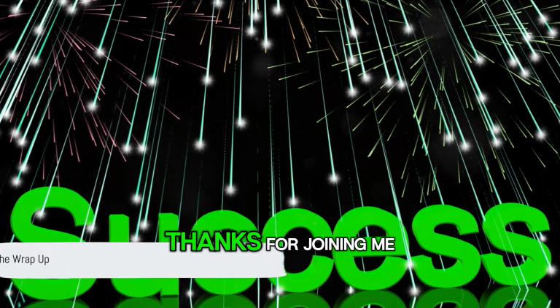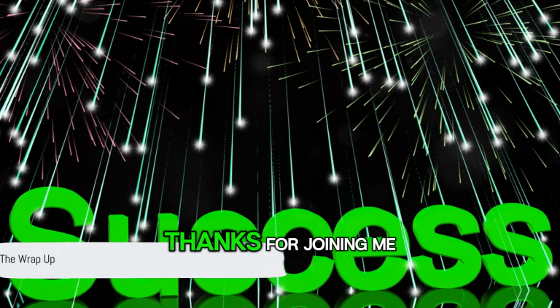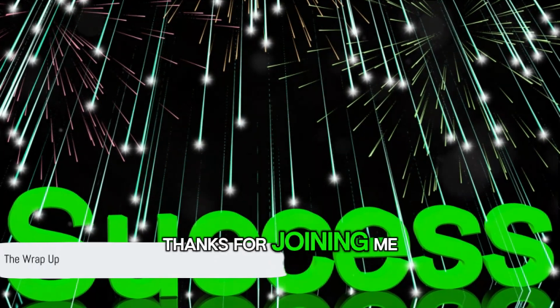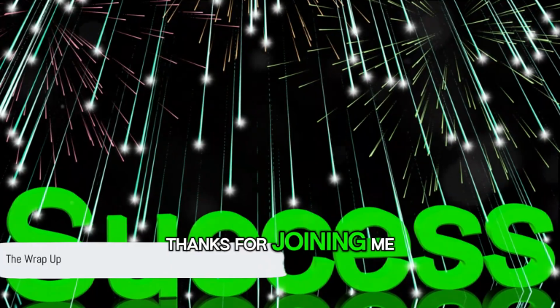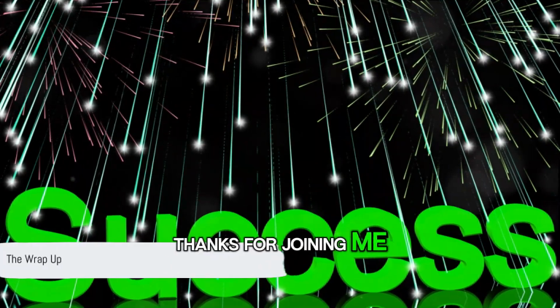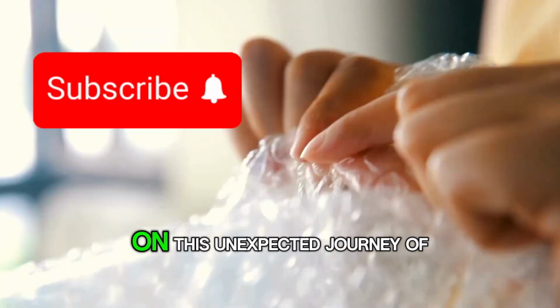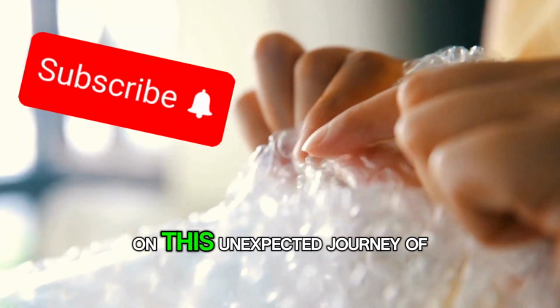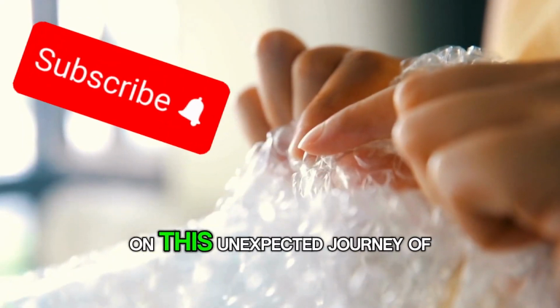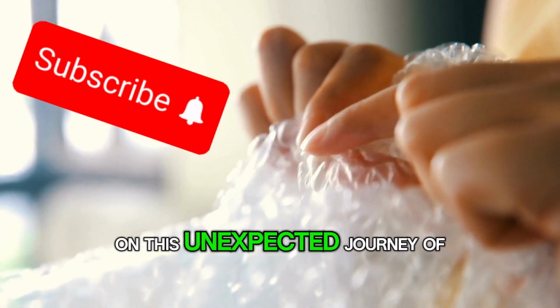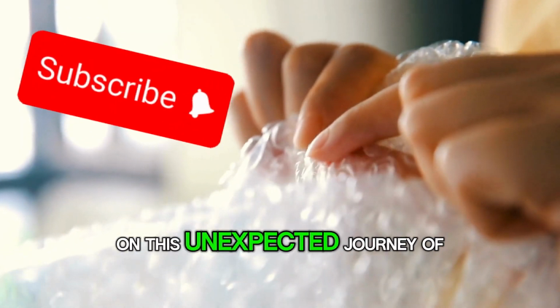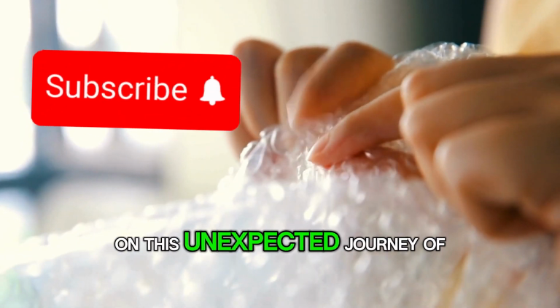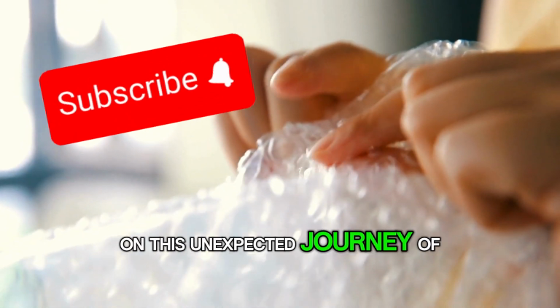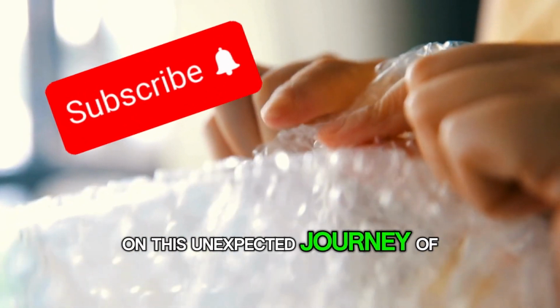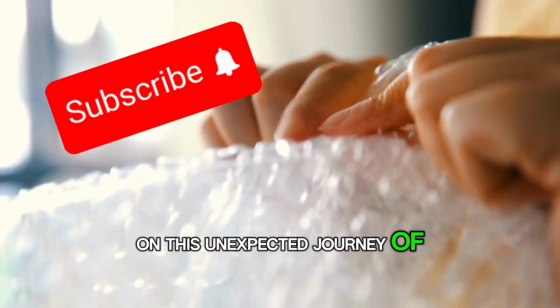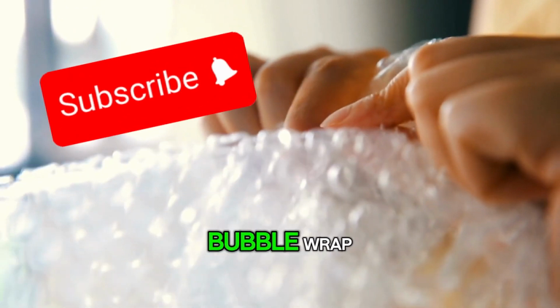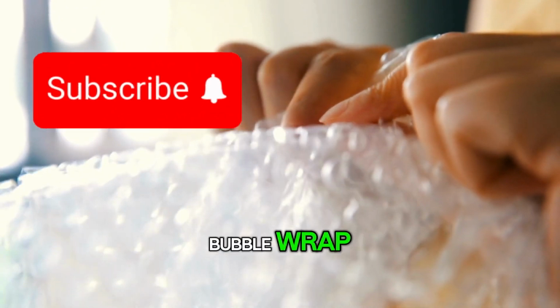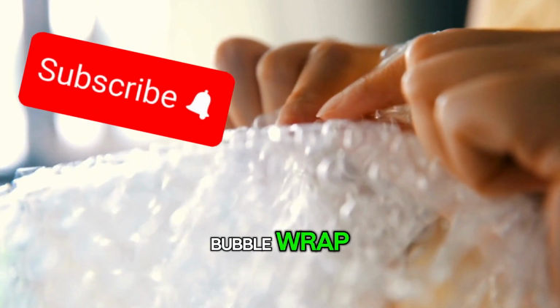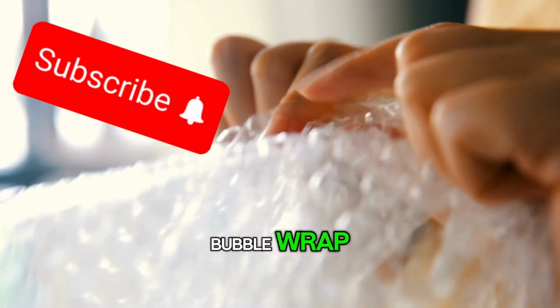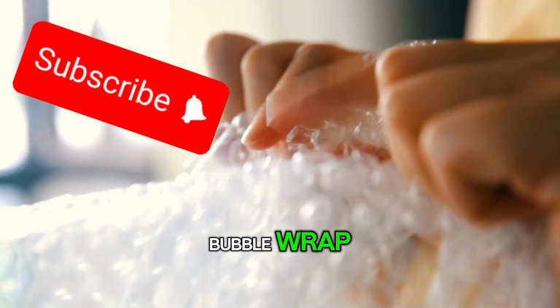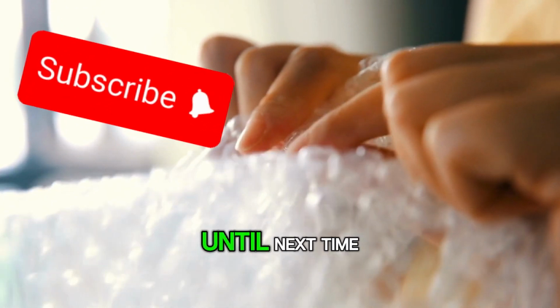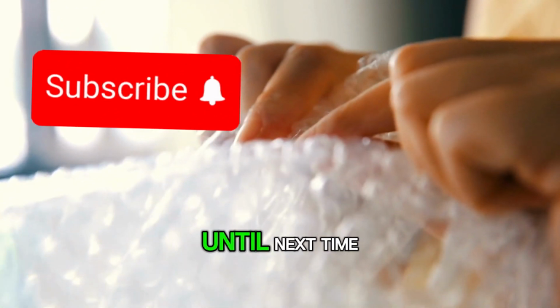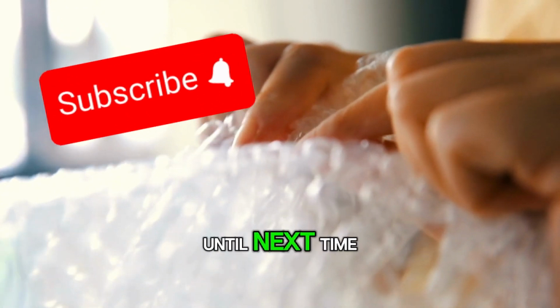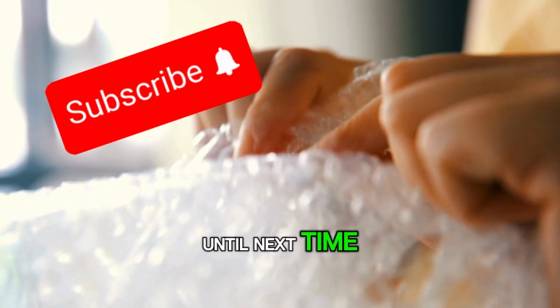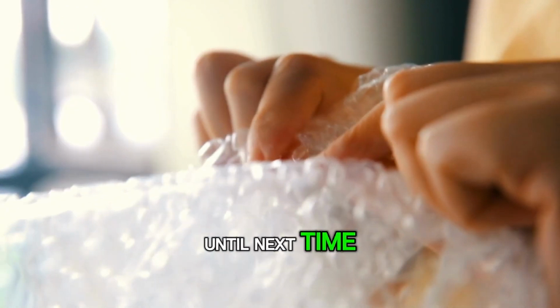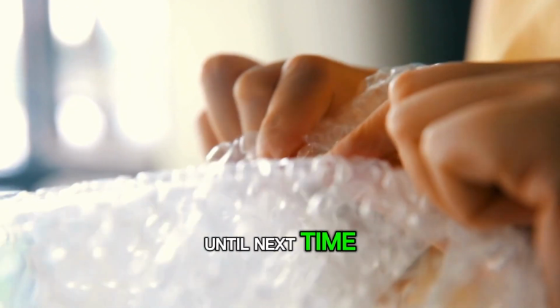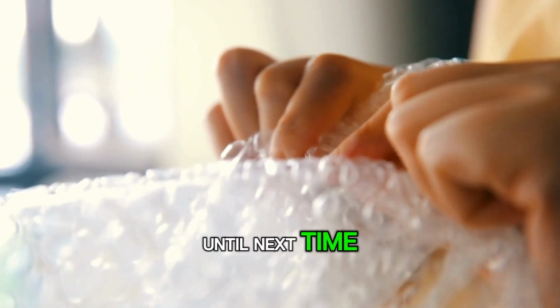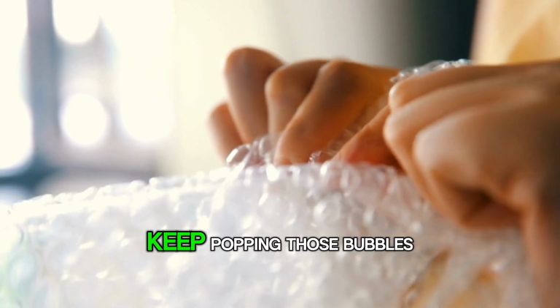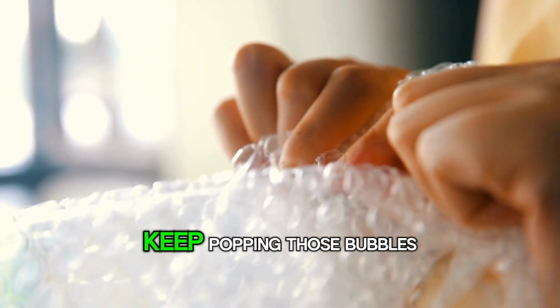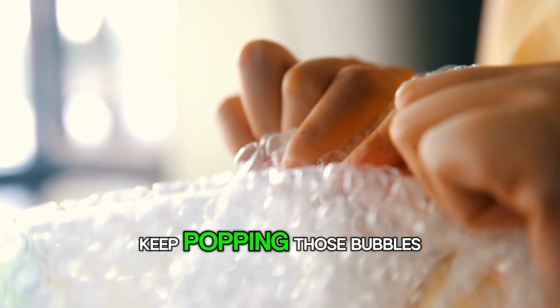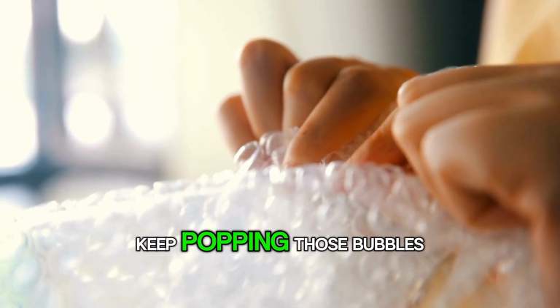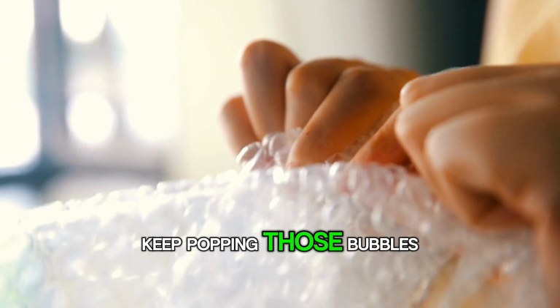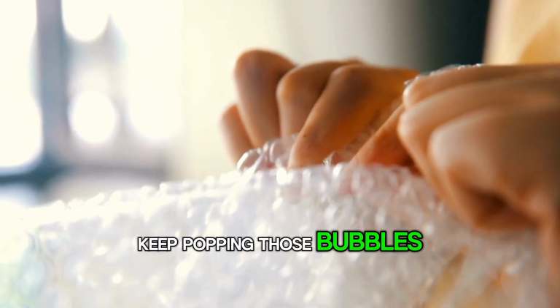Thanks for joining me on this unexpected journey of bubble wrap. Until next time, keep popping those bubbles.